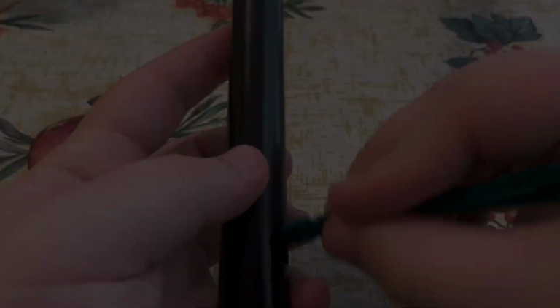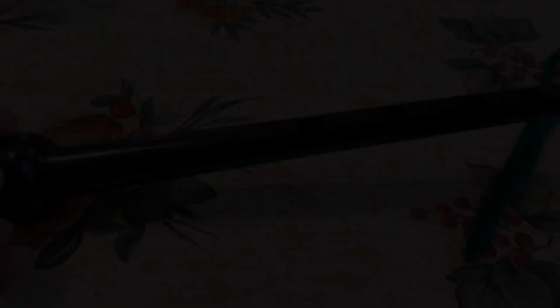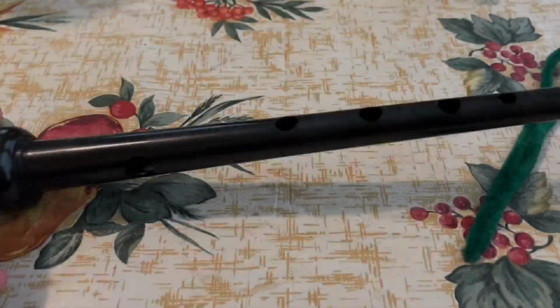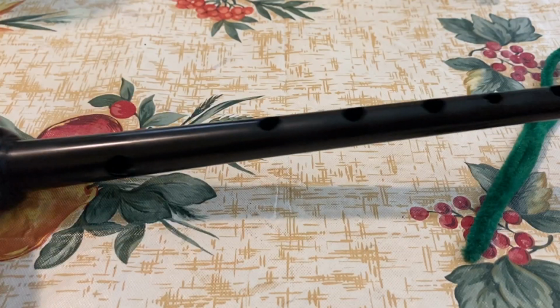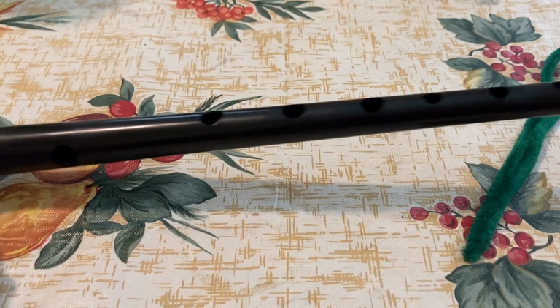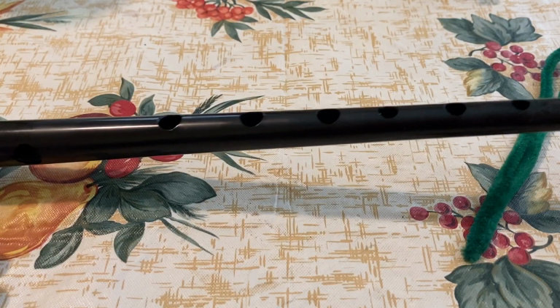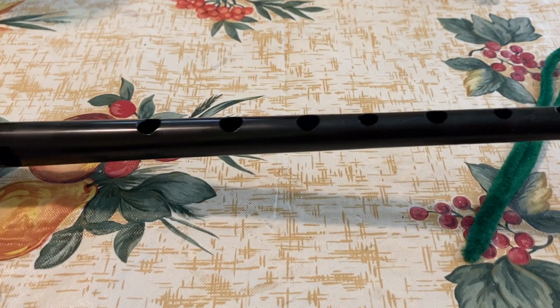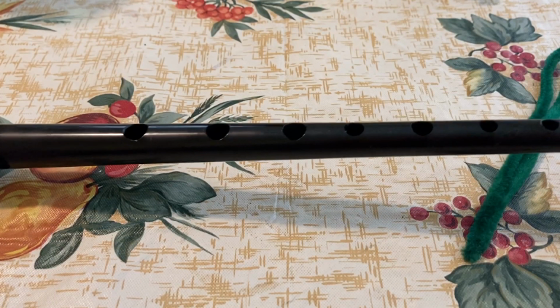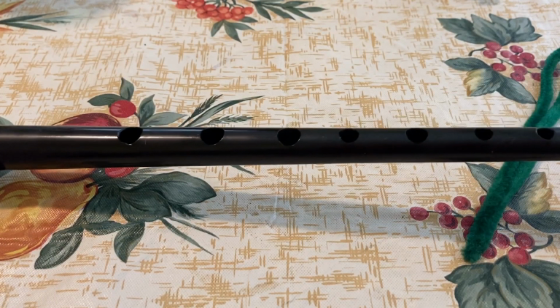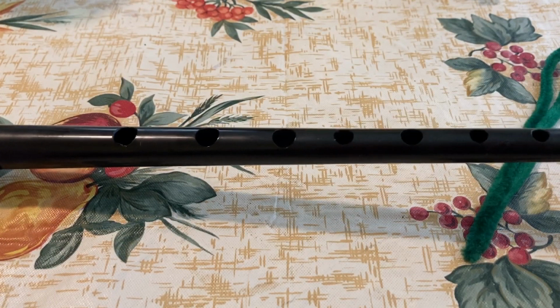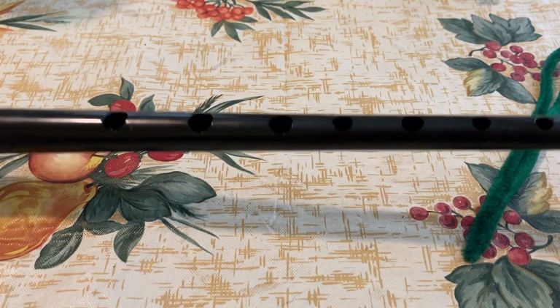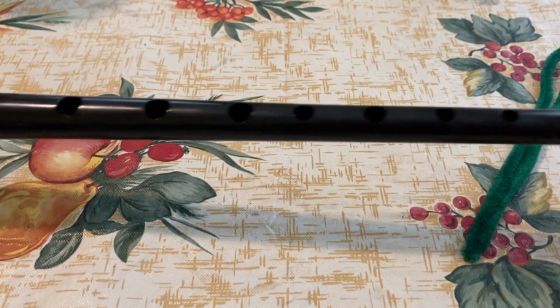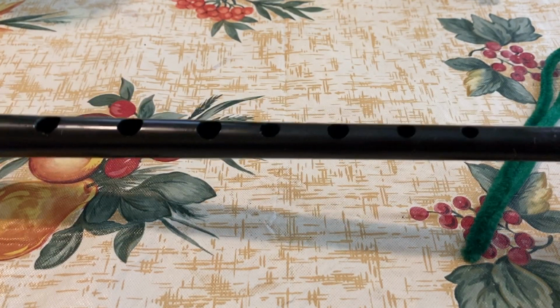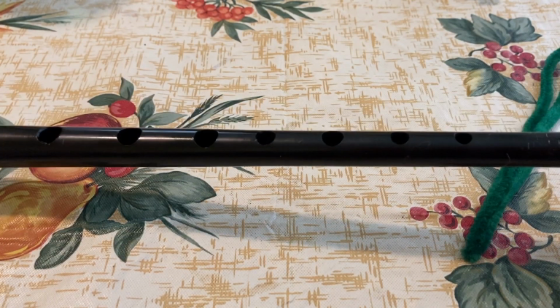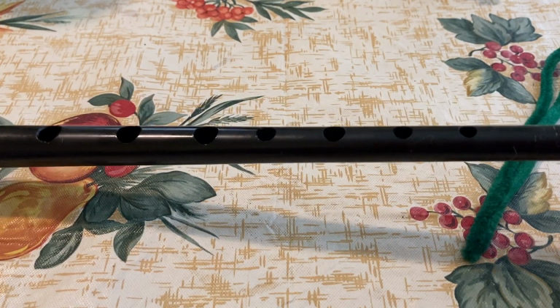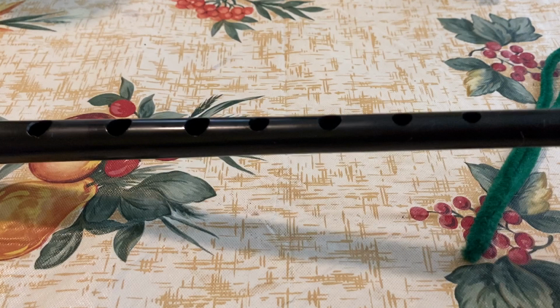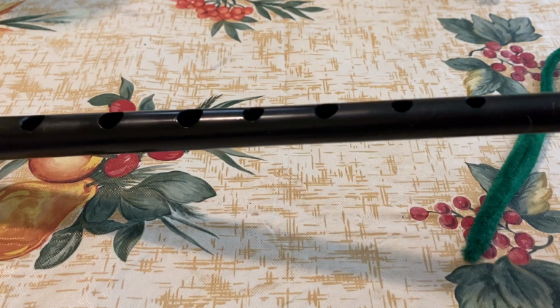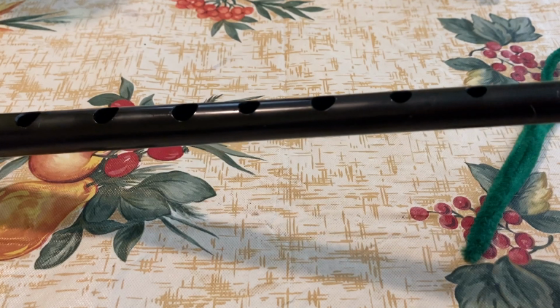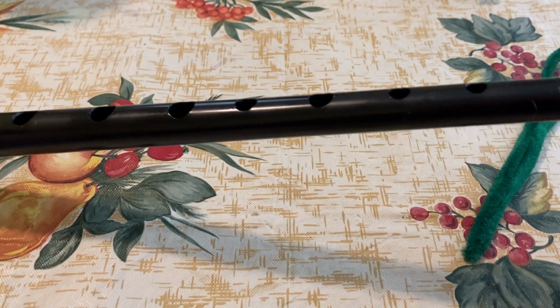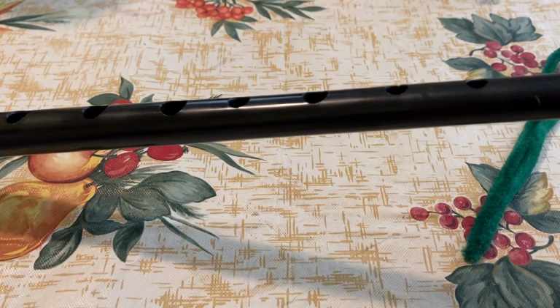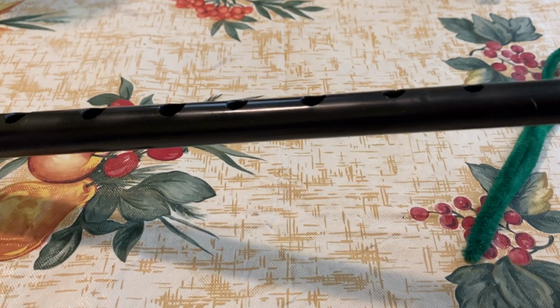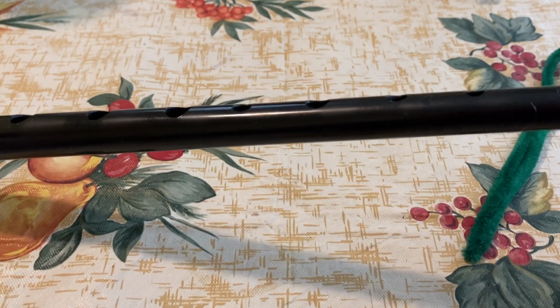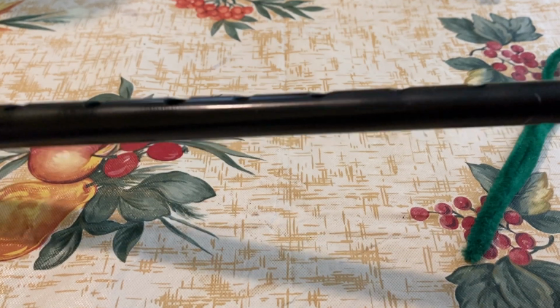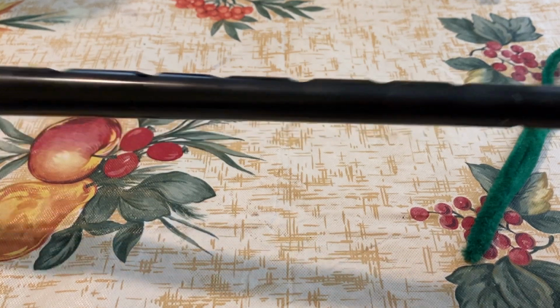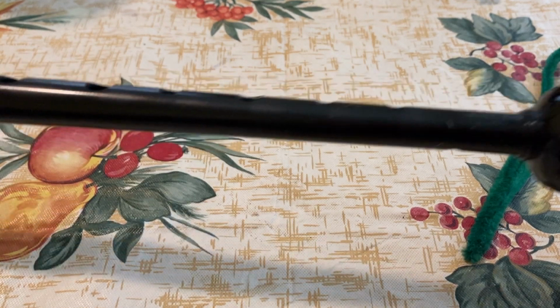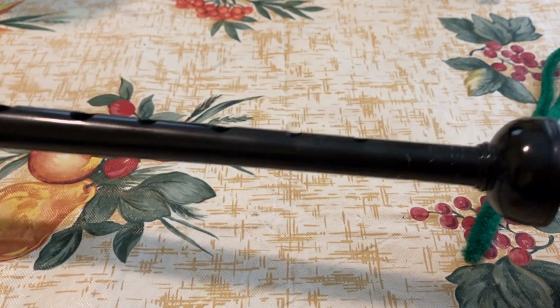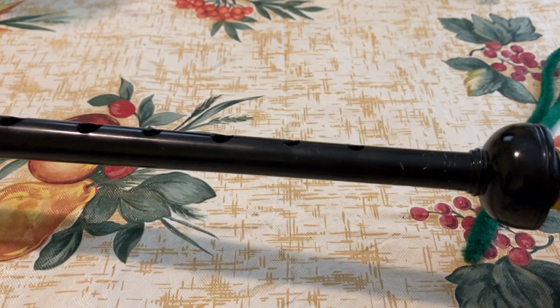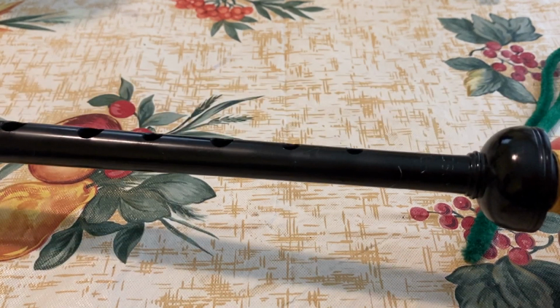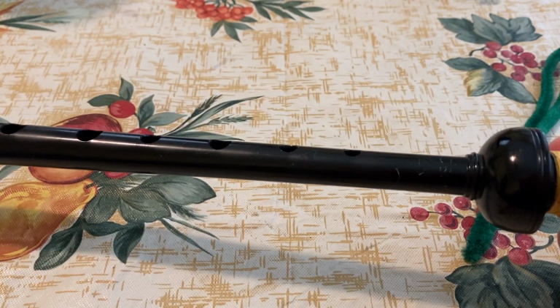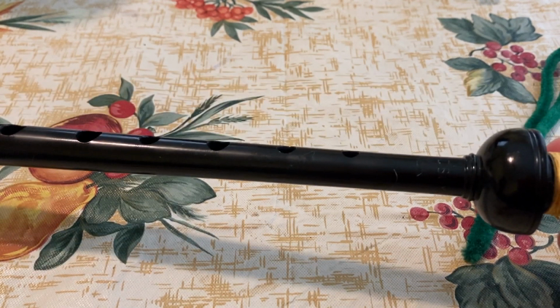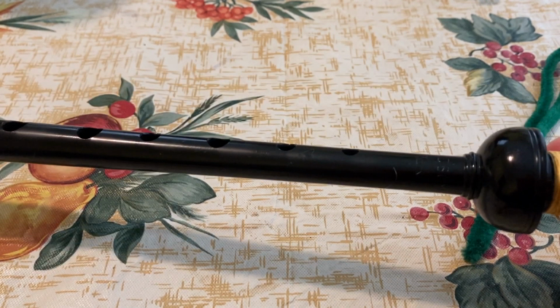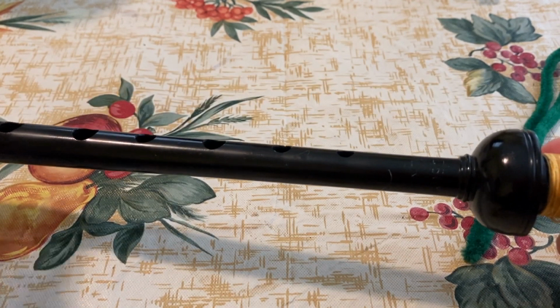Now that we've done that, our chanter is nice and clean and we are good to go with some fresh tape.